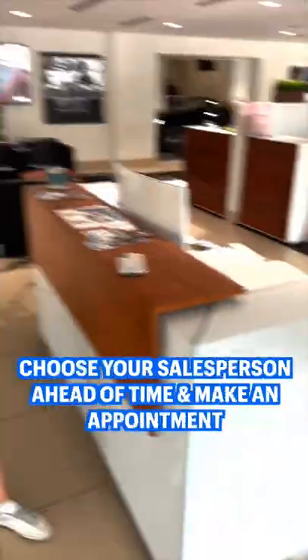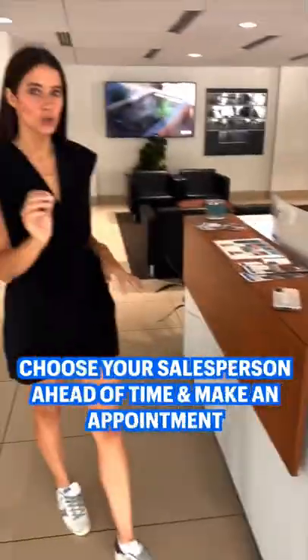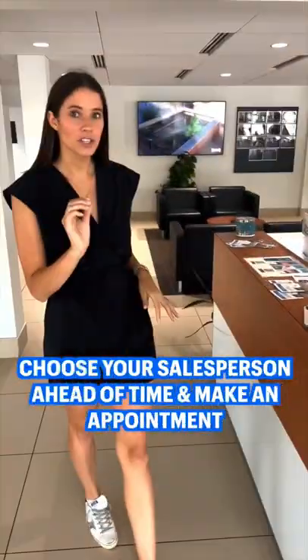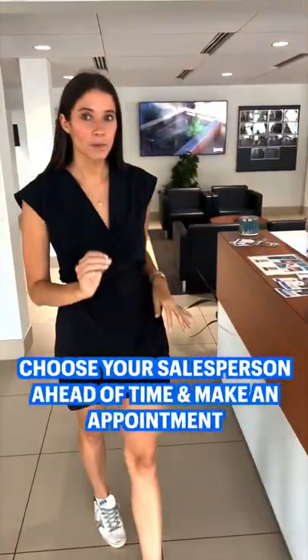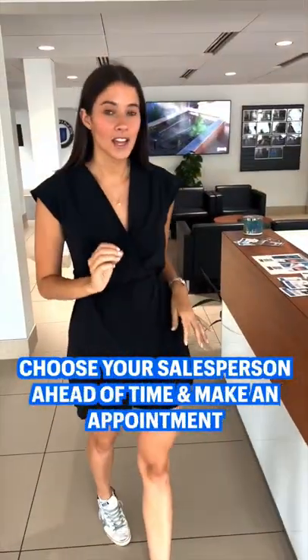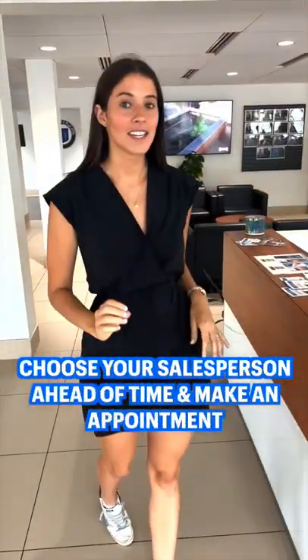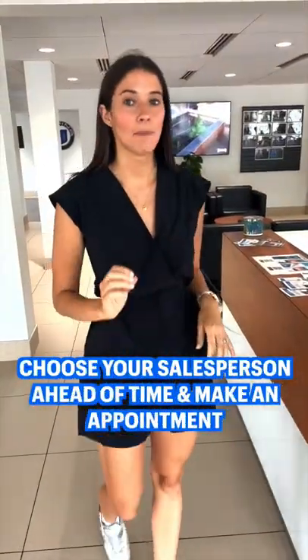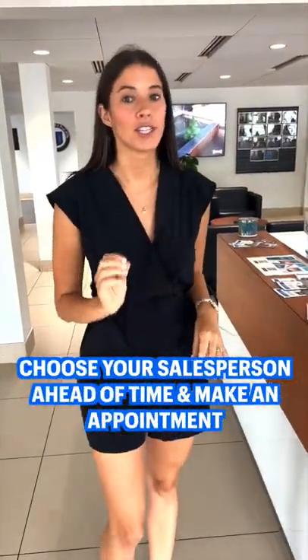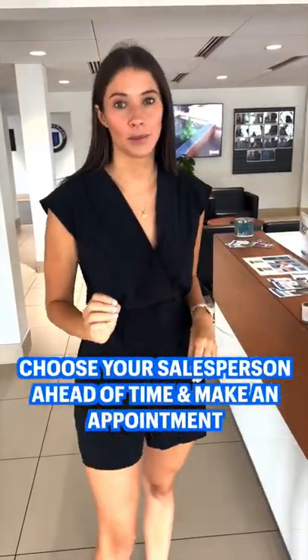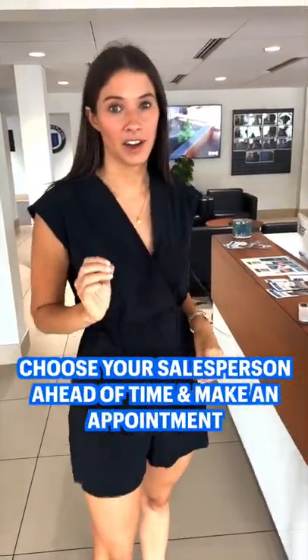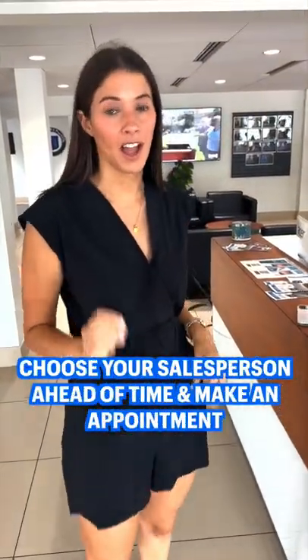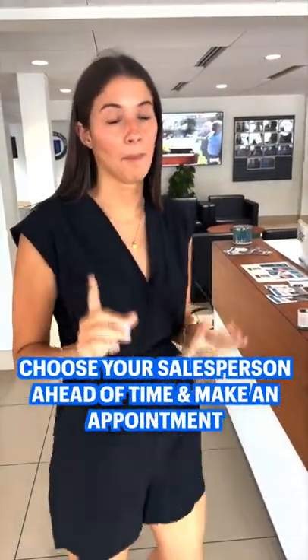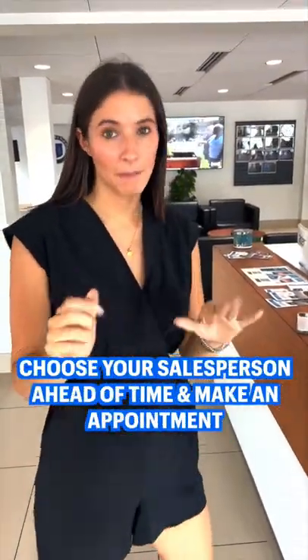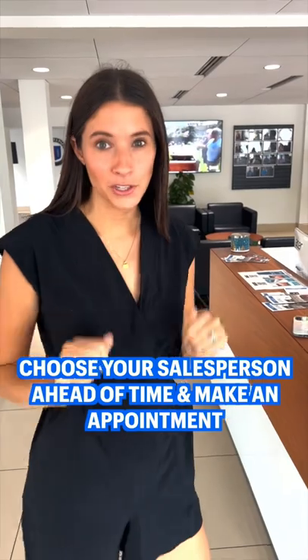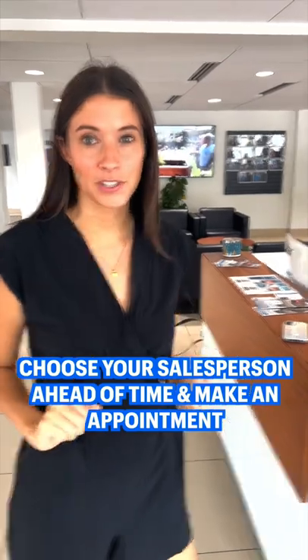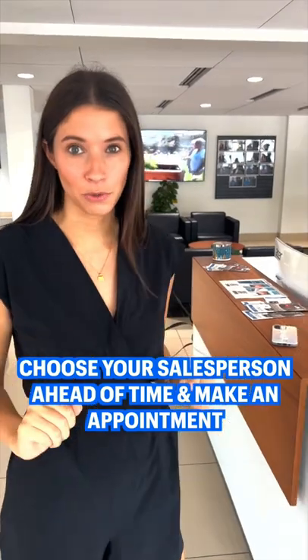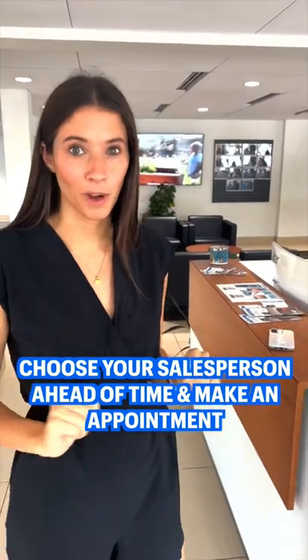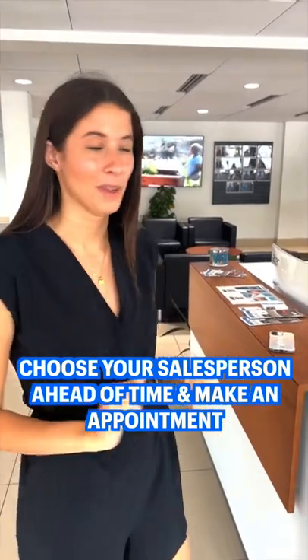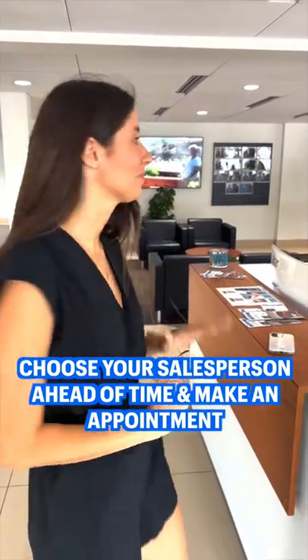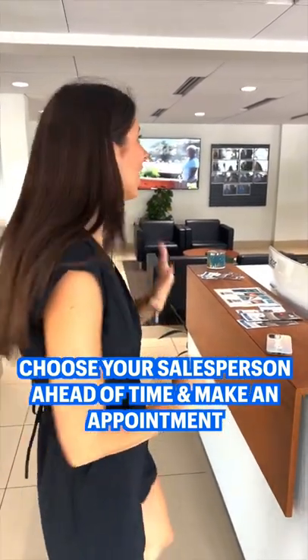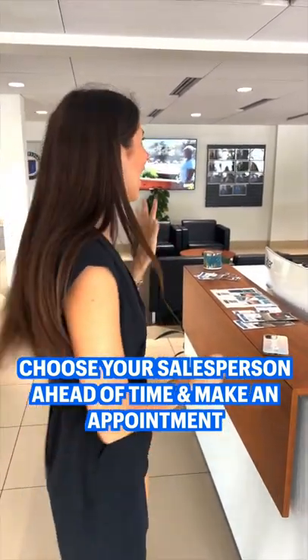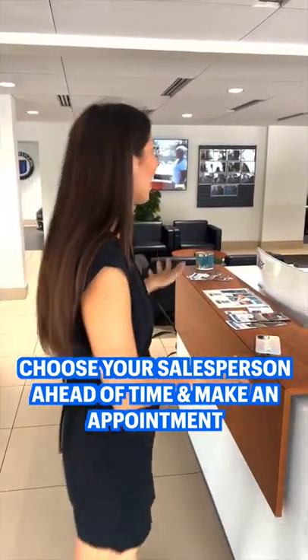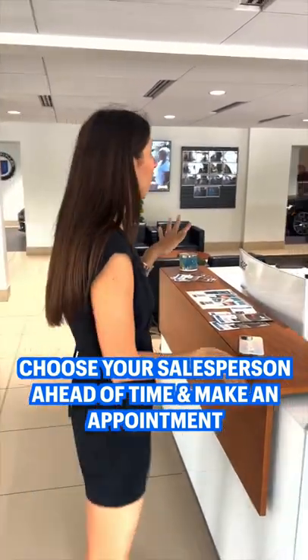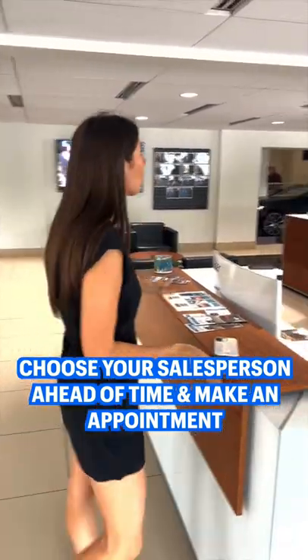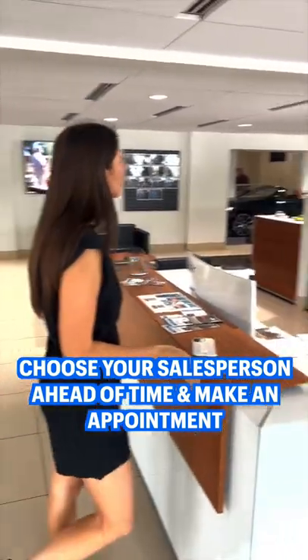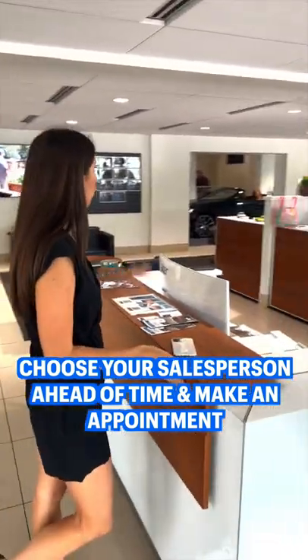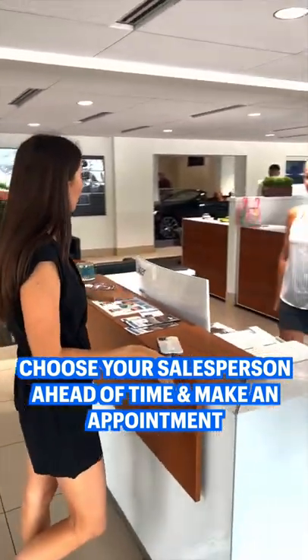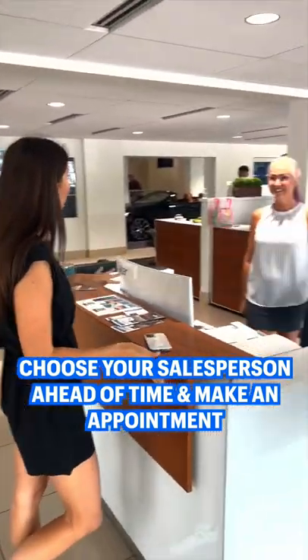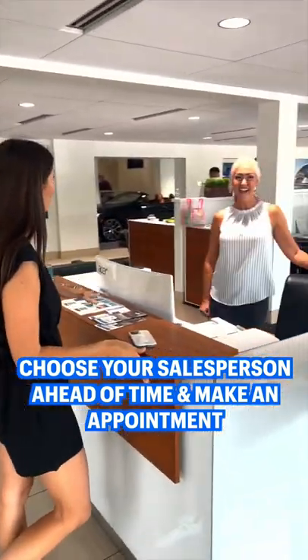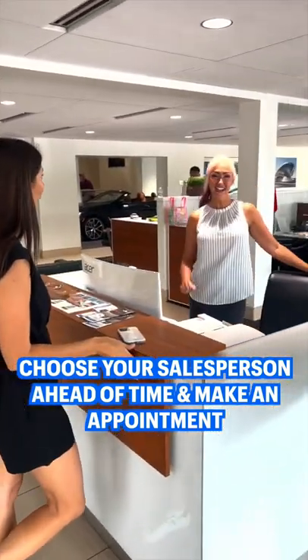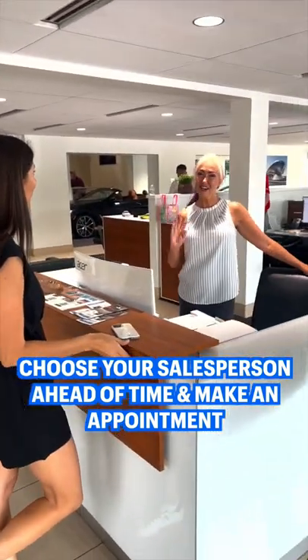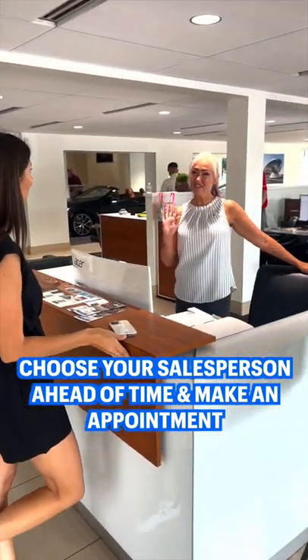Choose your salesperson ahead of time on DealerRider.com and make sure you schedule an appointment. "Hi, I have an appointment with Dawn." "Hi, I'm Dawn."